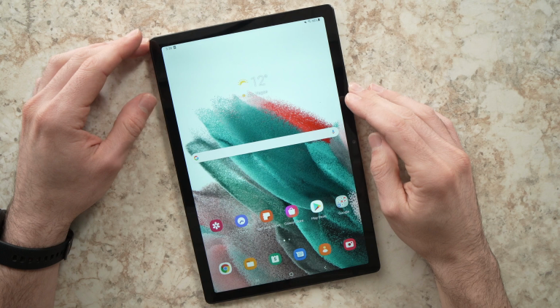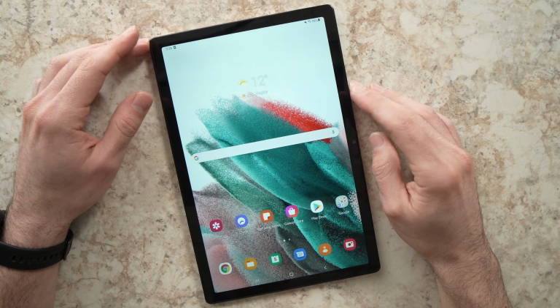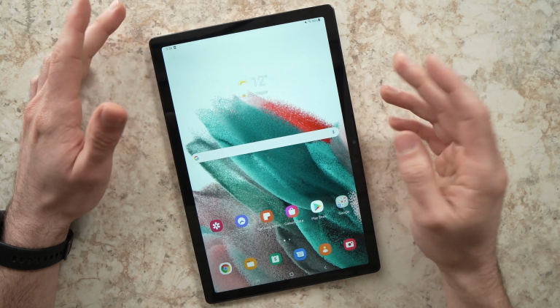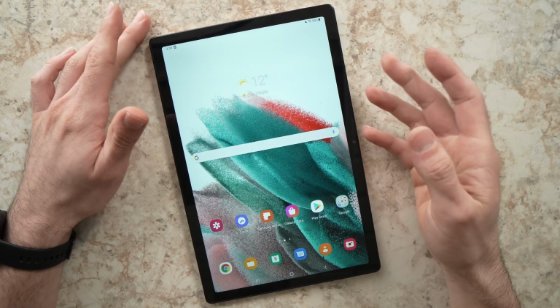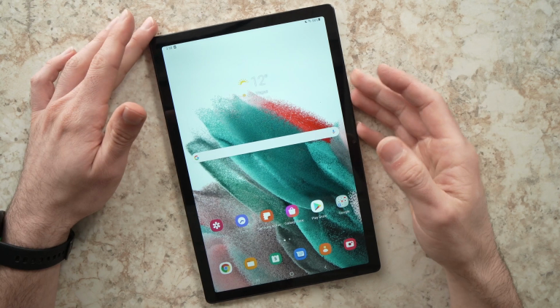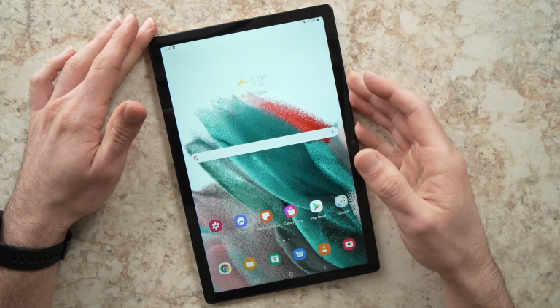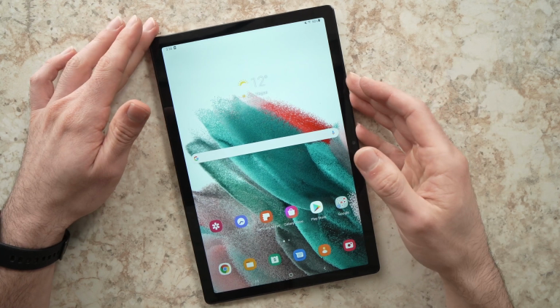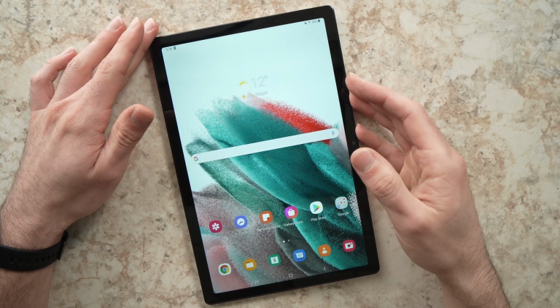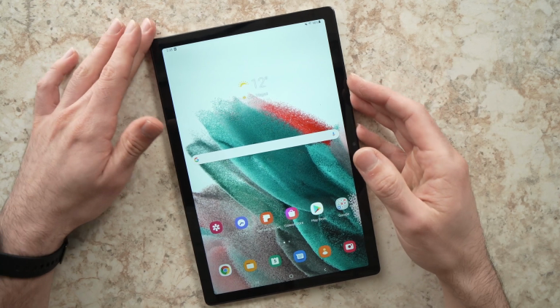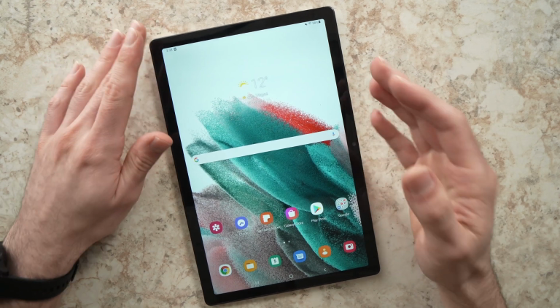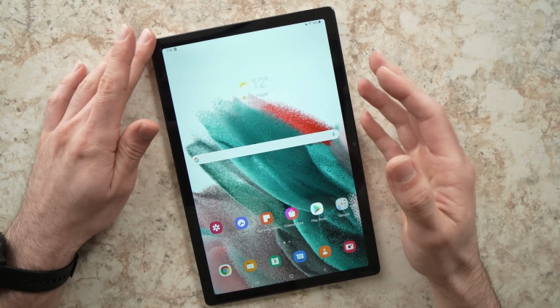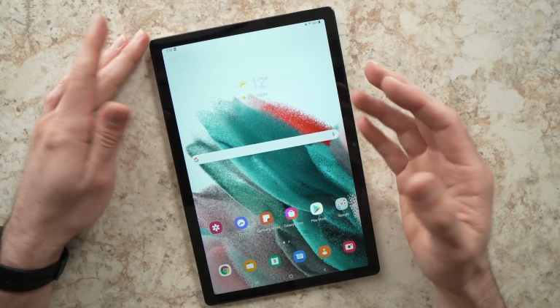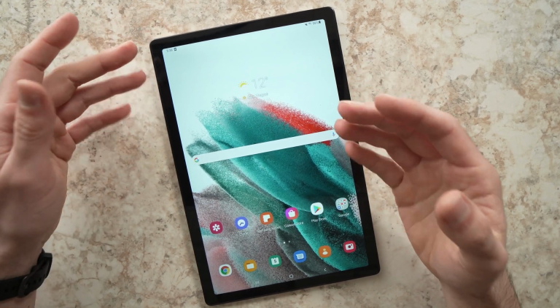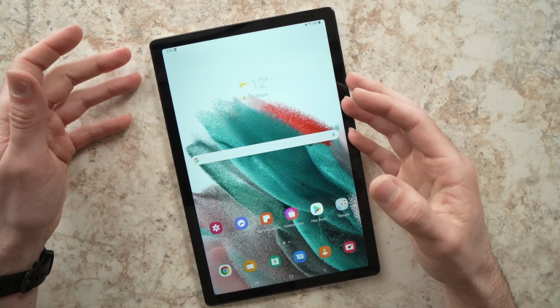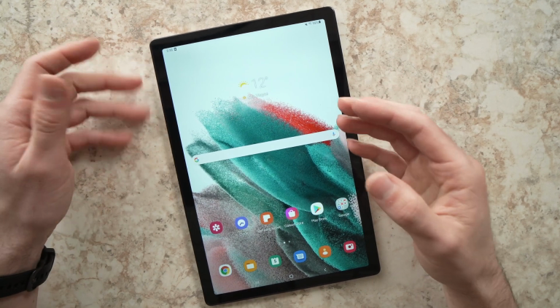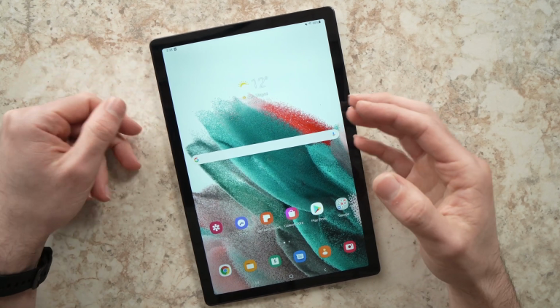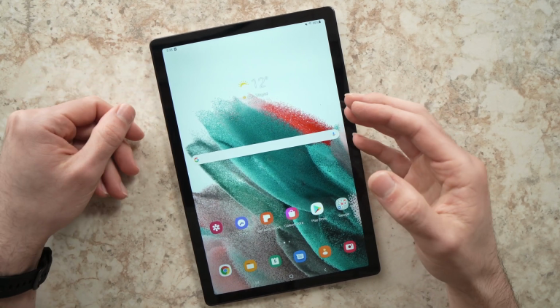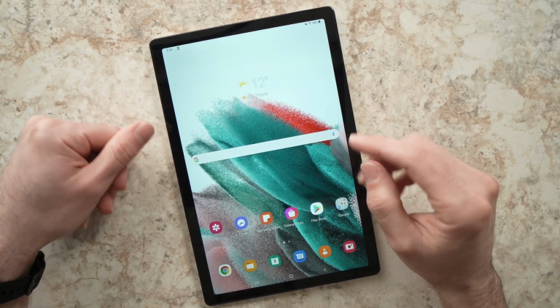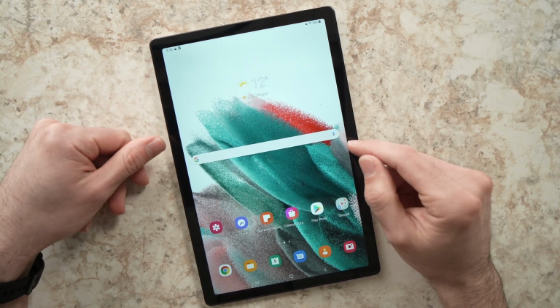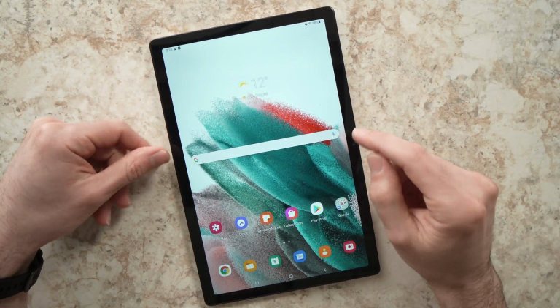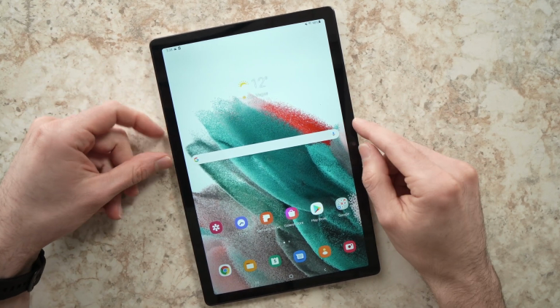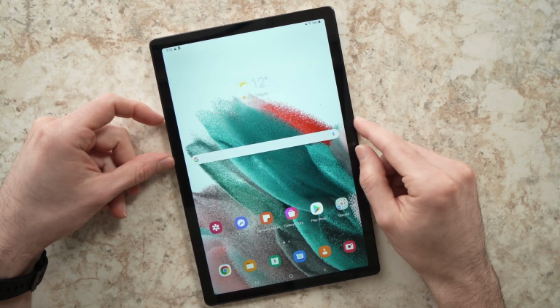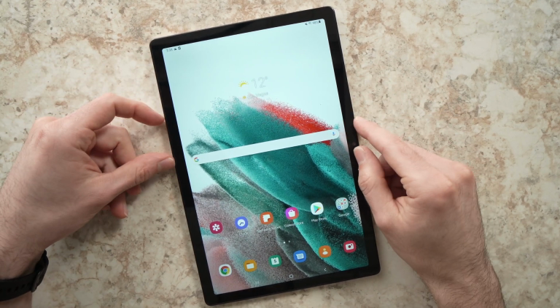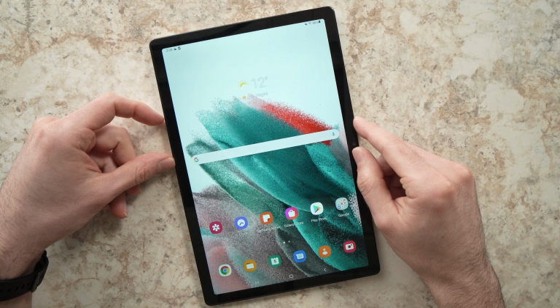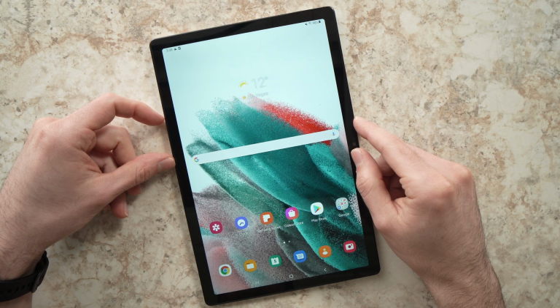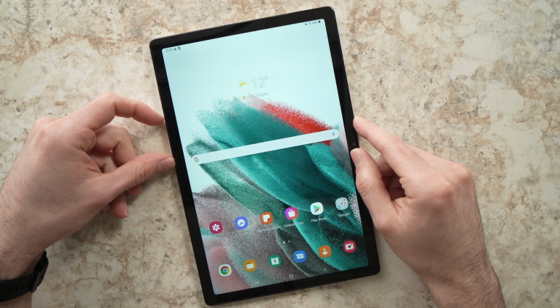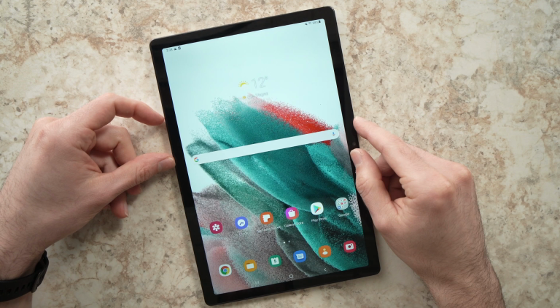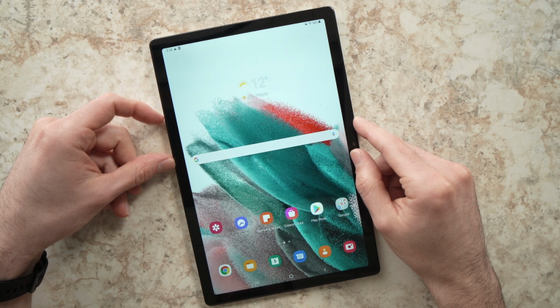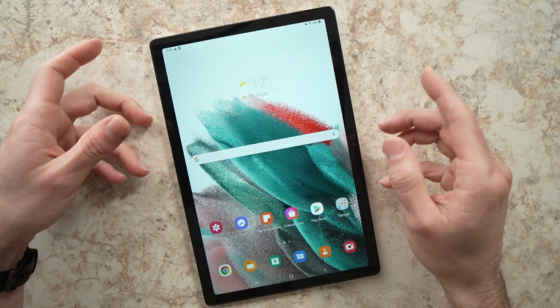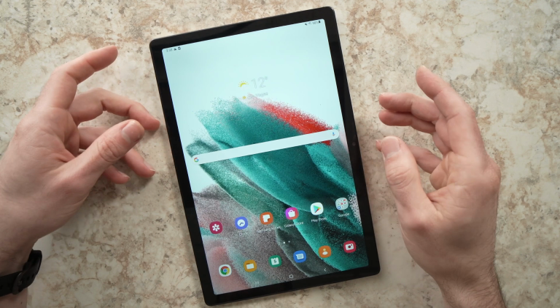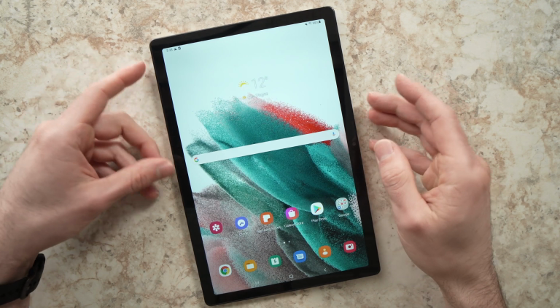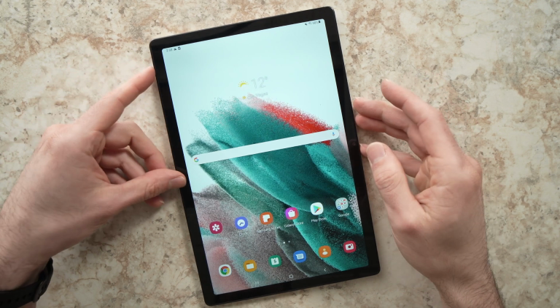In this video I'll show you how to restart and force restart your Samsung Galaxy Tab A8 from 2022.